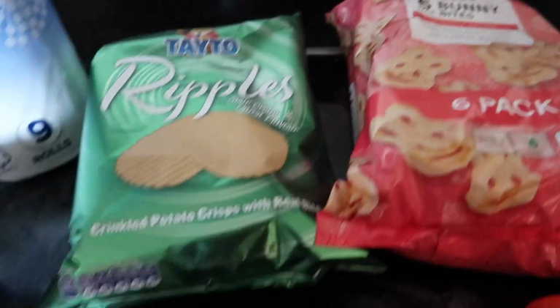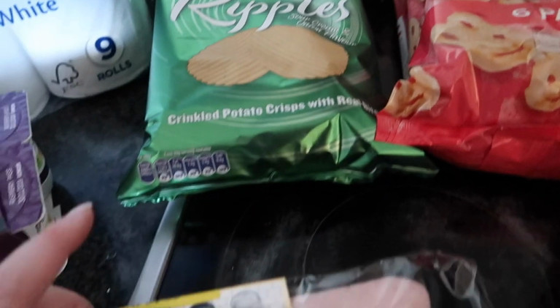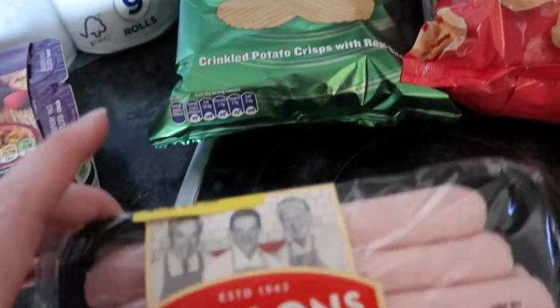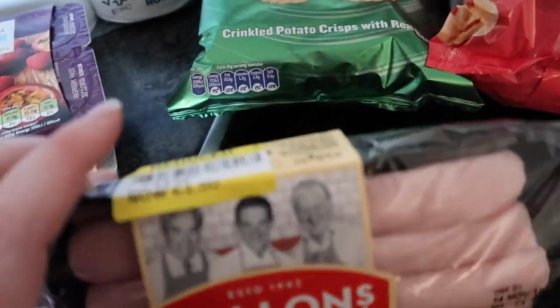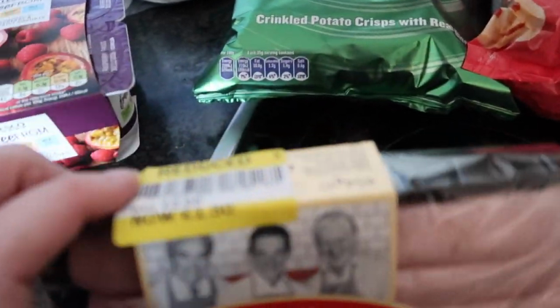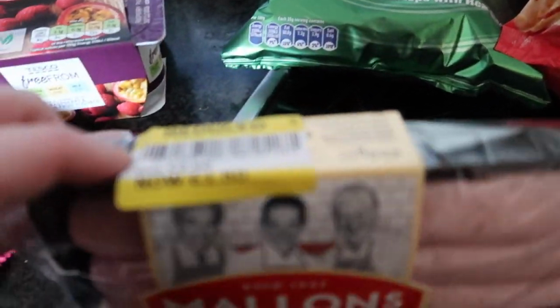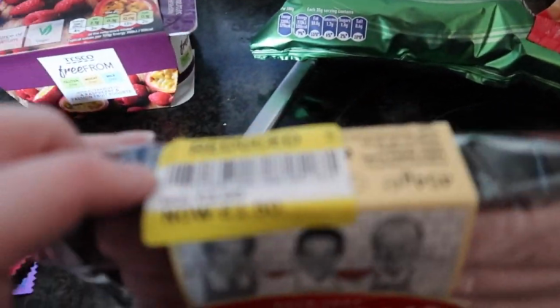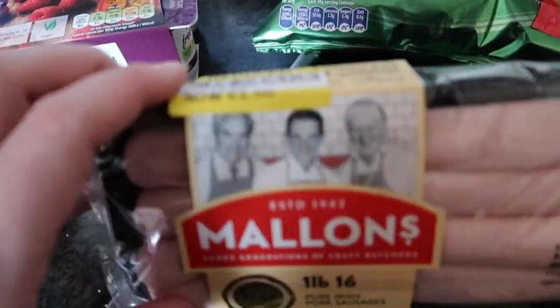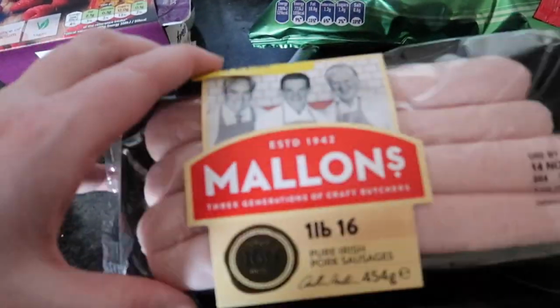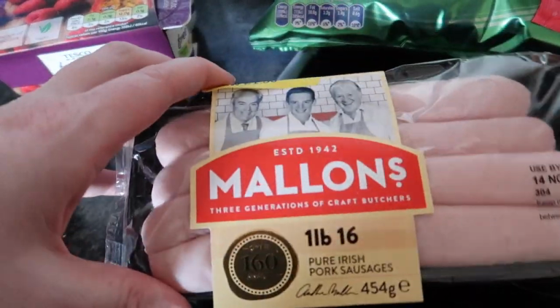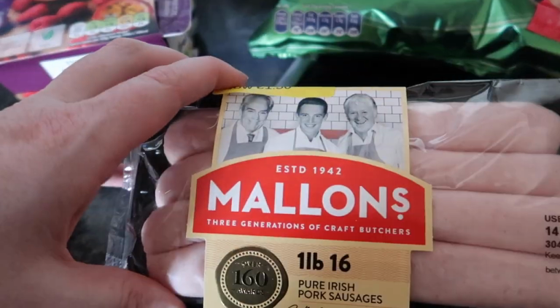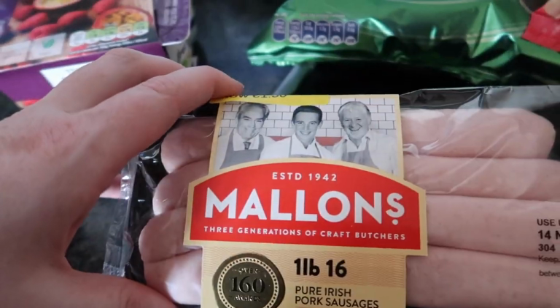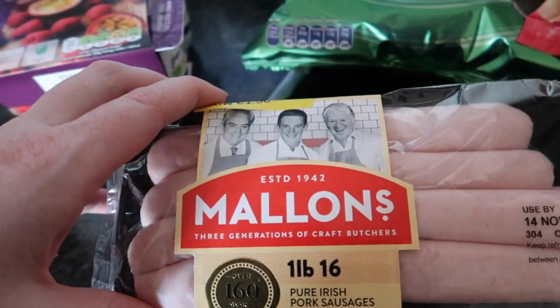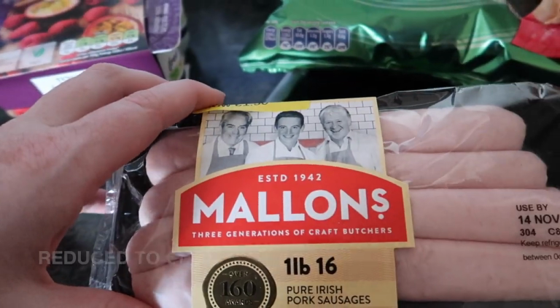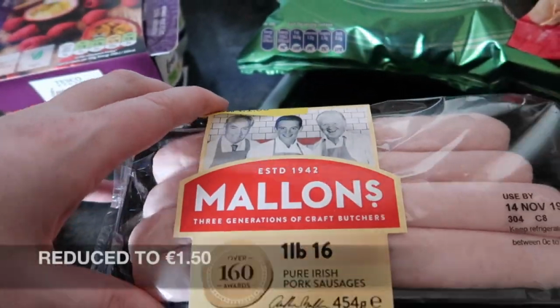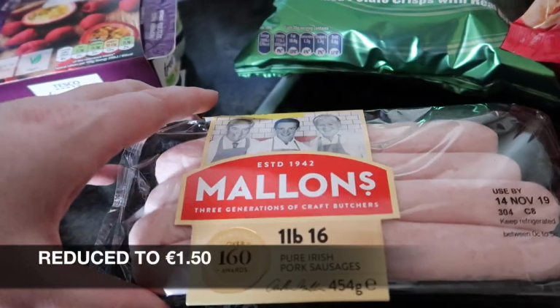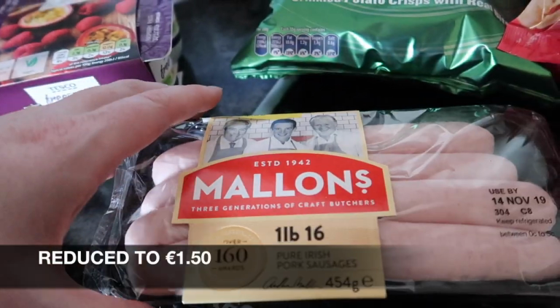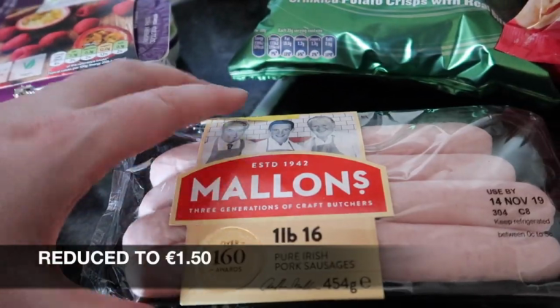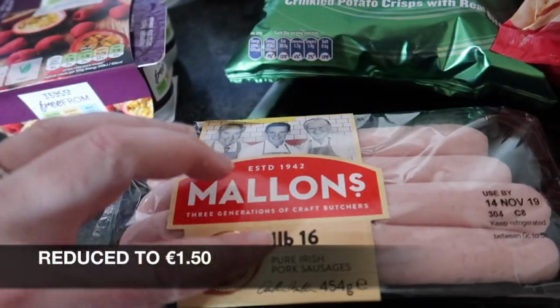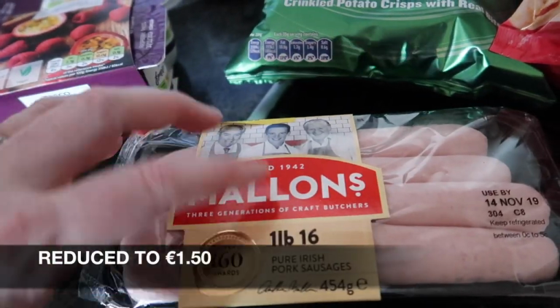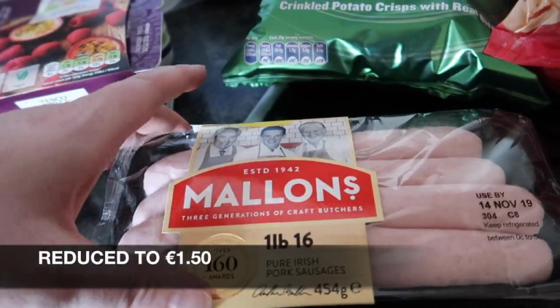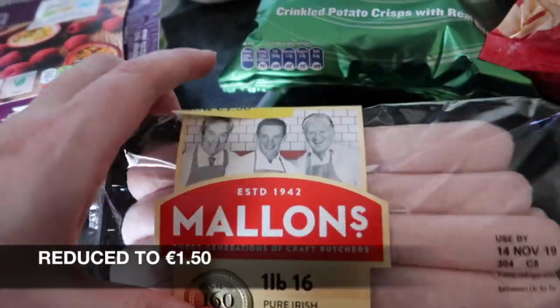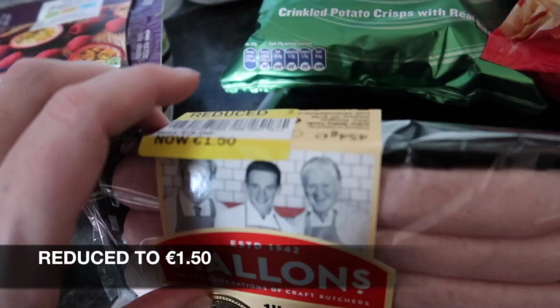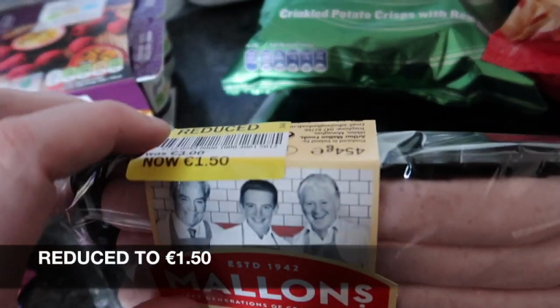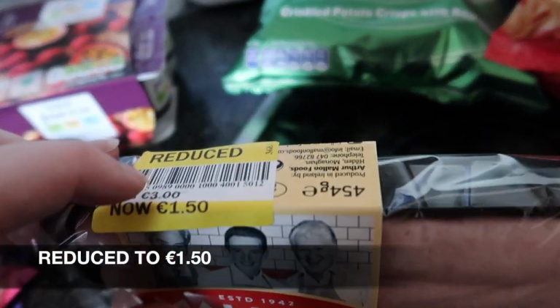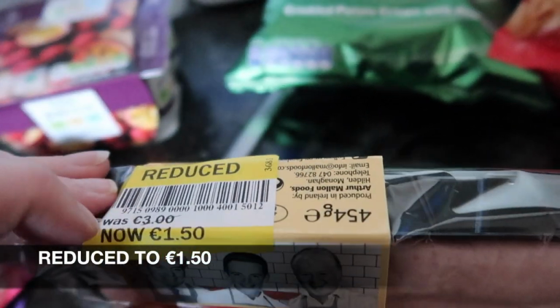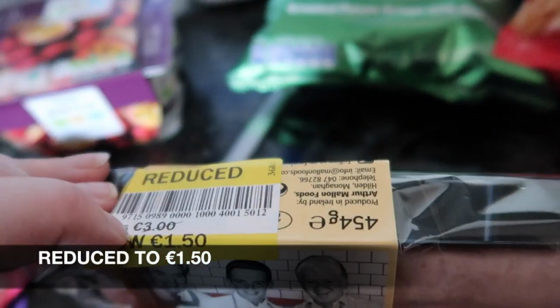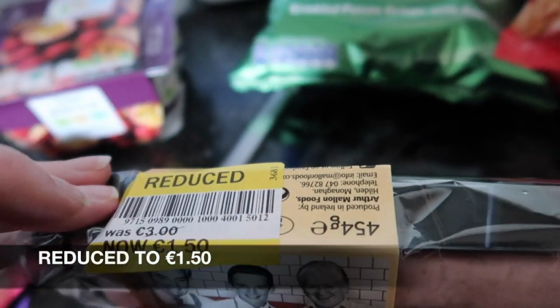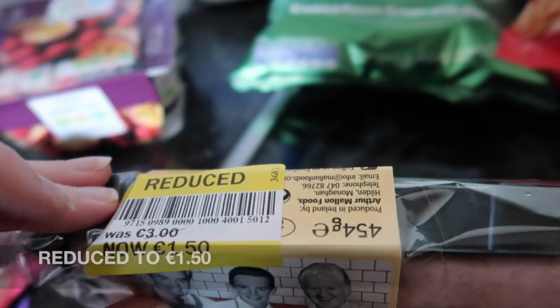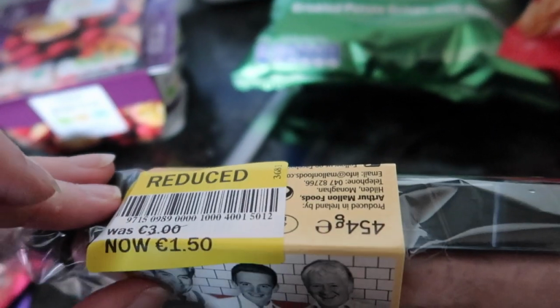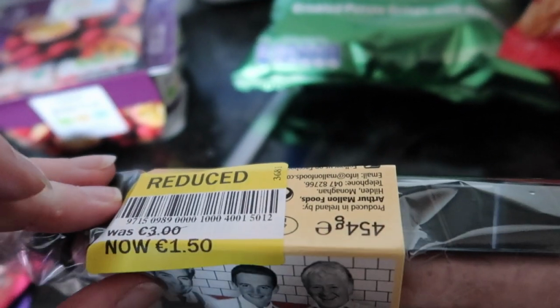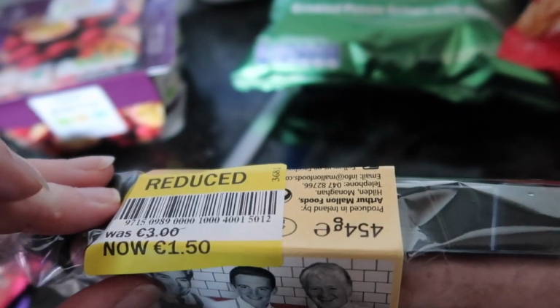On their reduced aisle I got these Malina sausages — 16 sausages for one euro fifty.